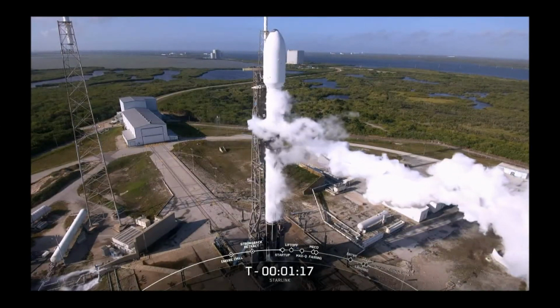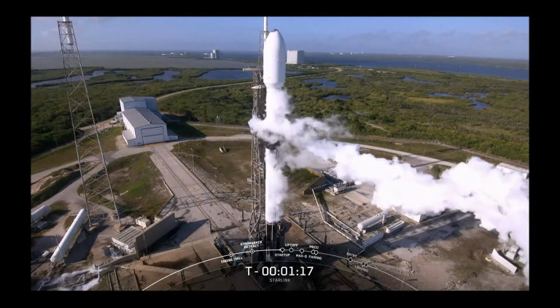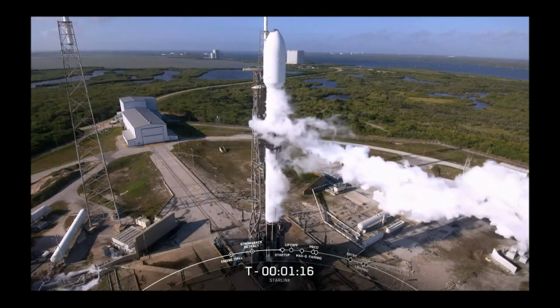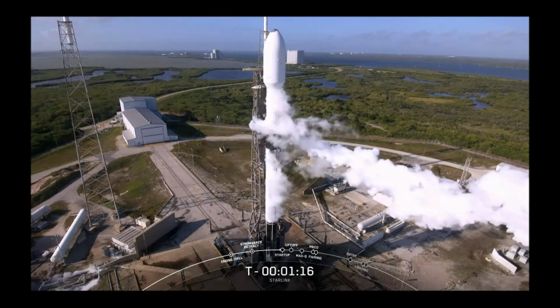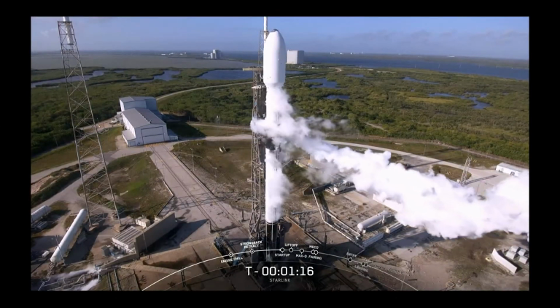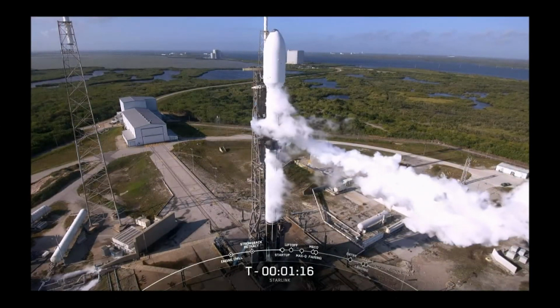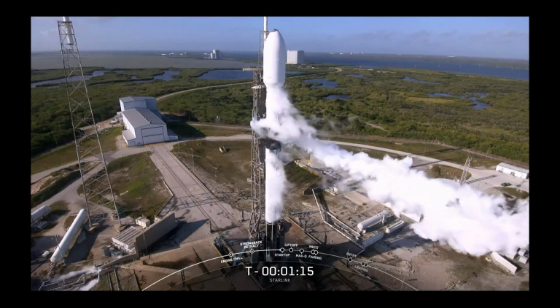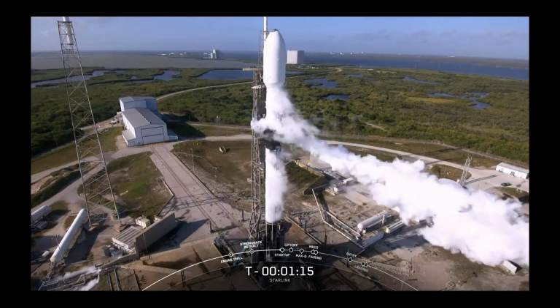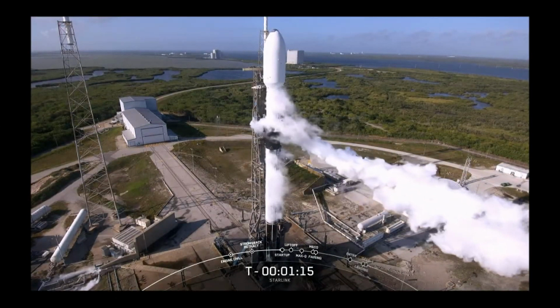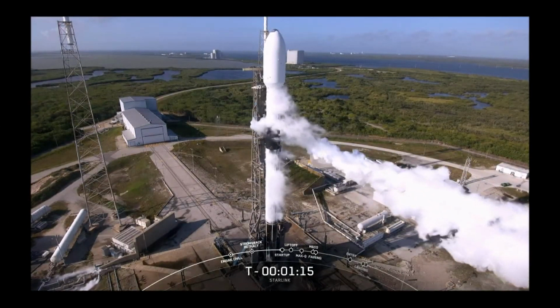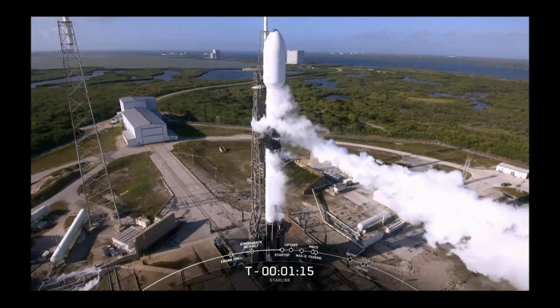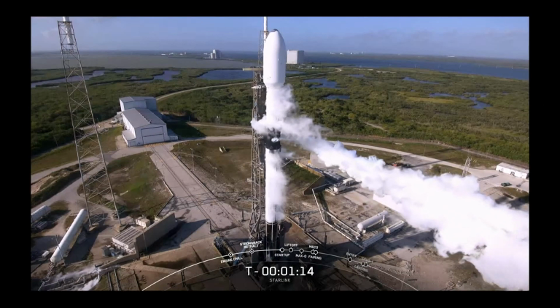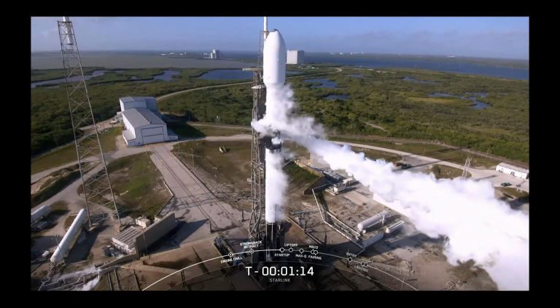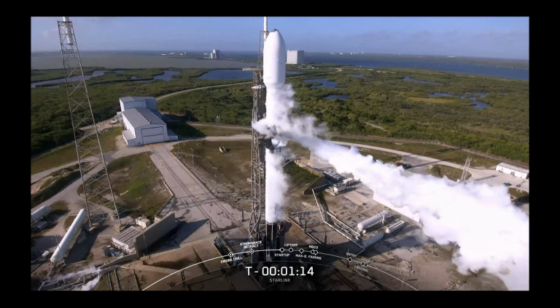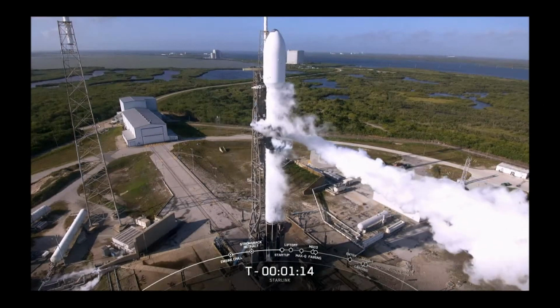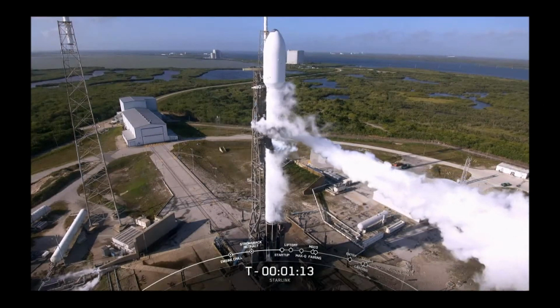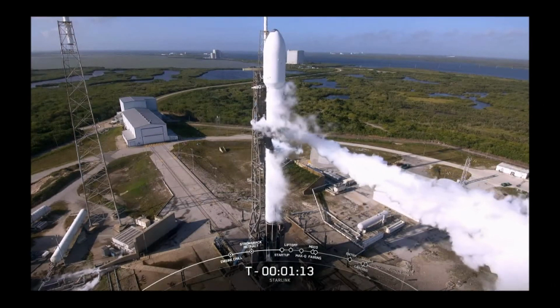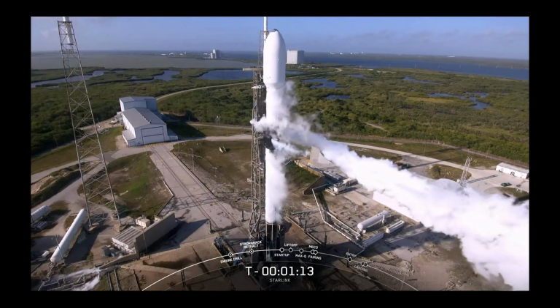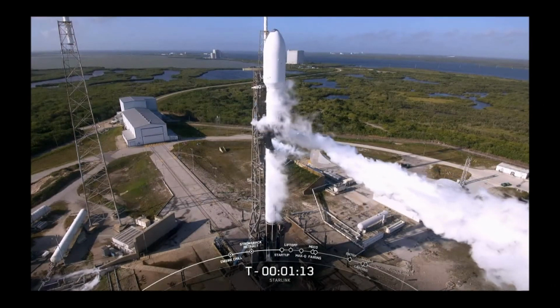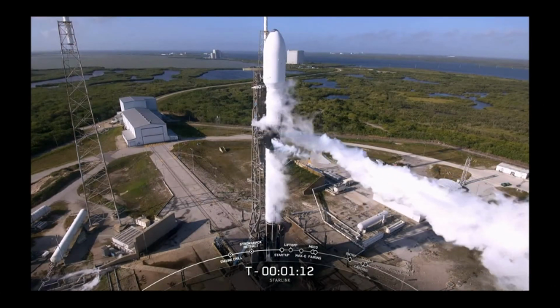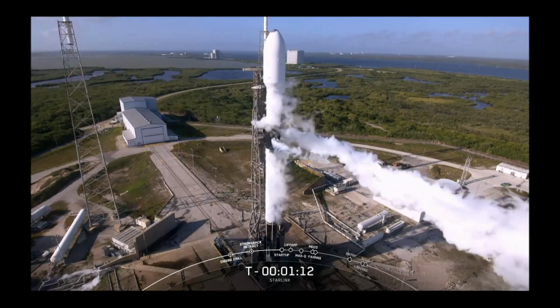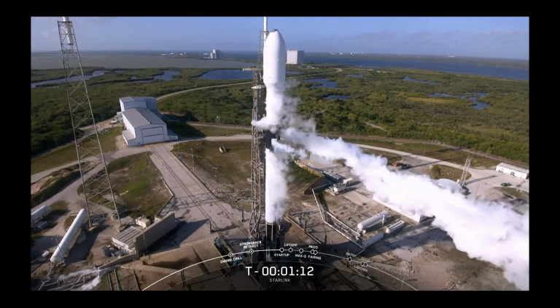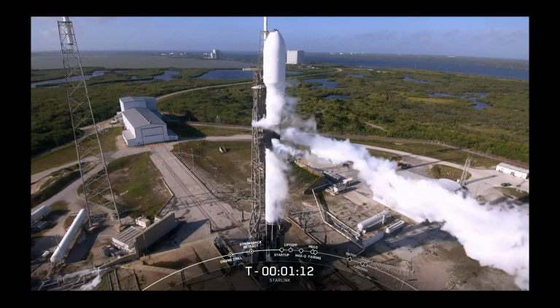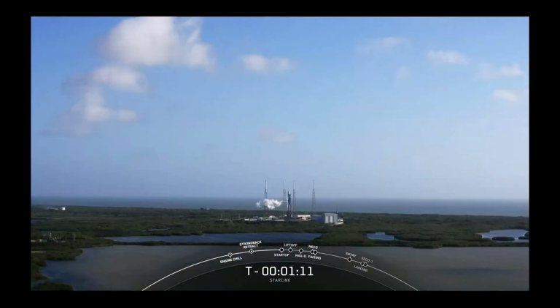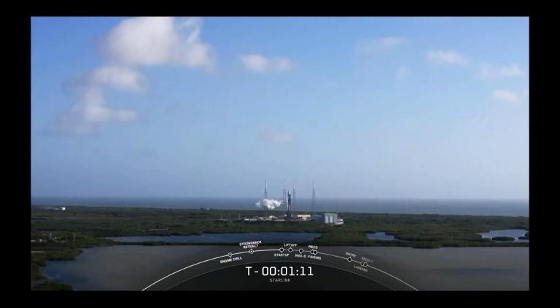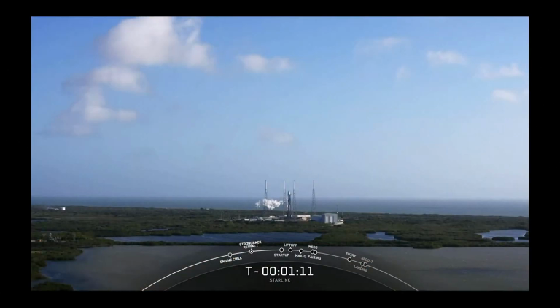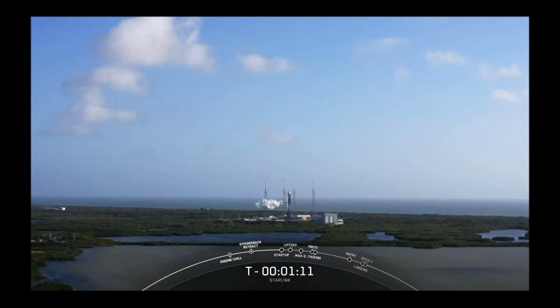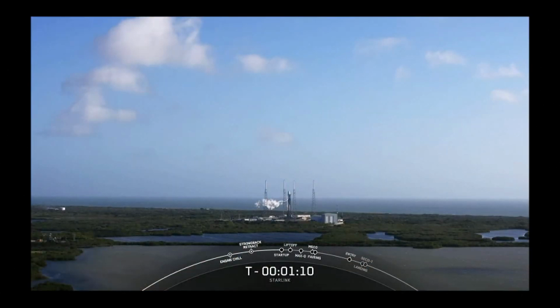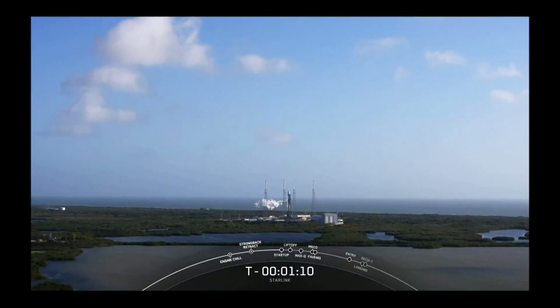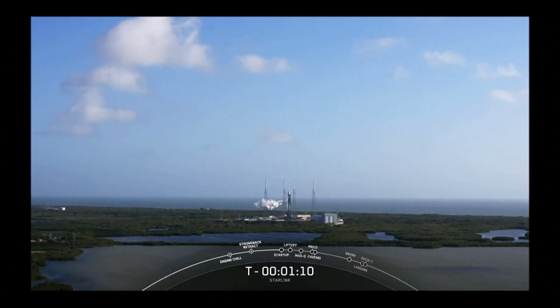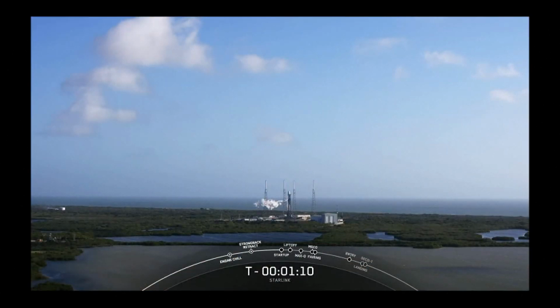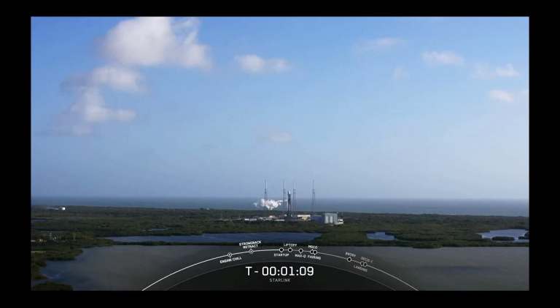That white cloud coming from the Falcon 9 is venting from the tank to maintain pressure.